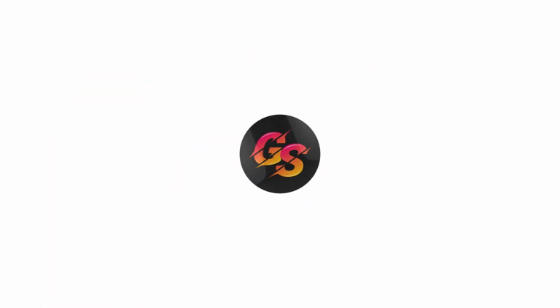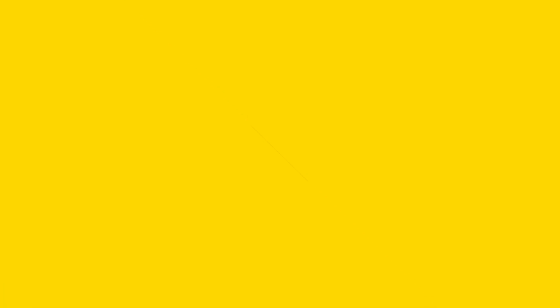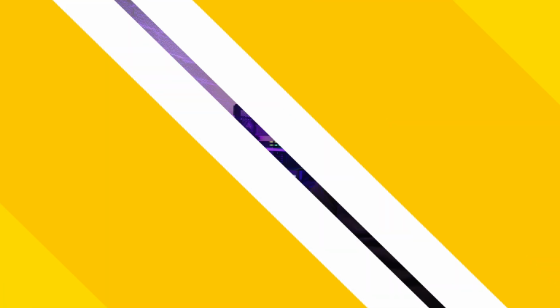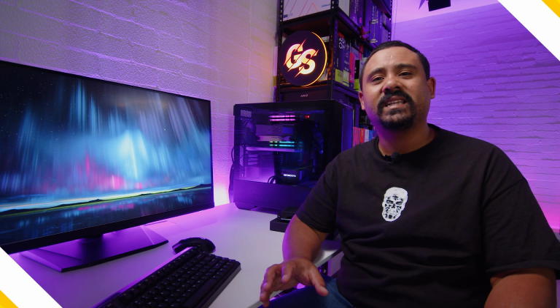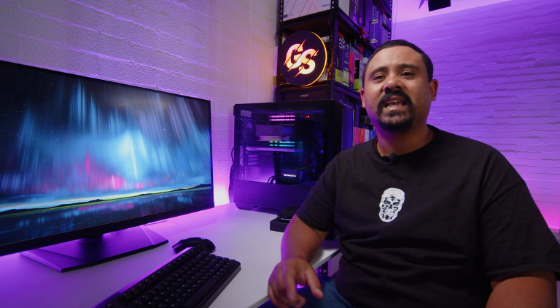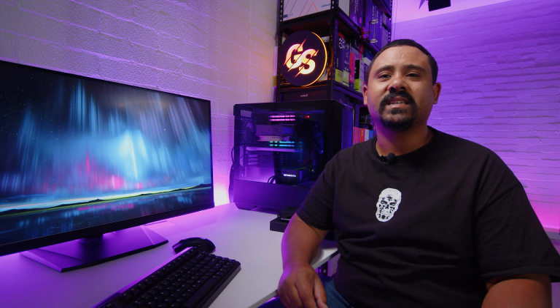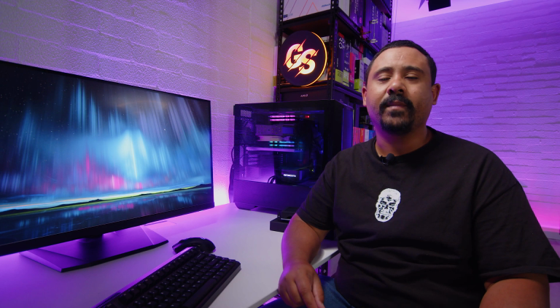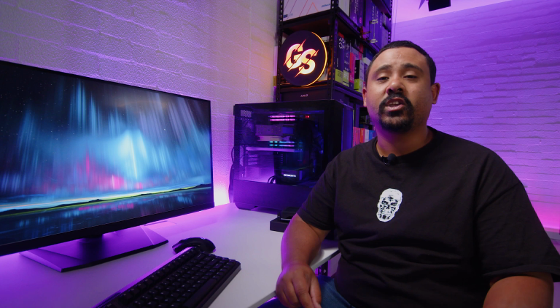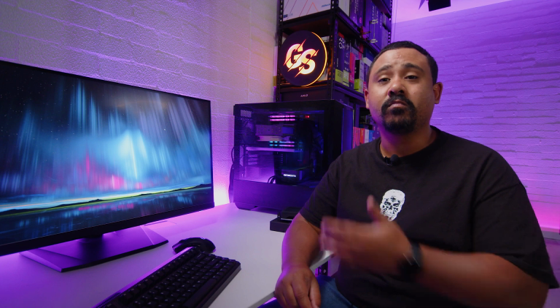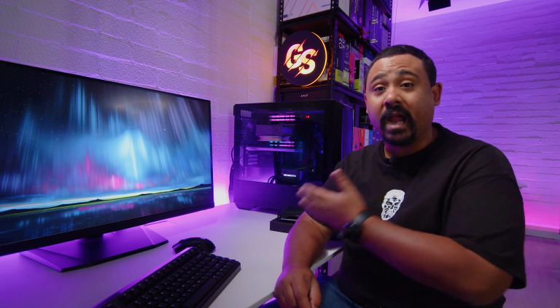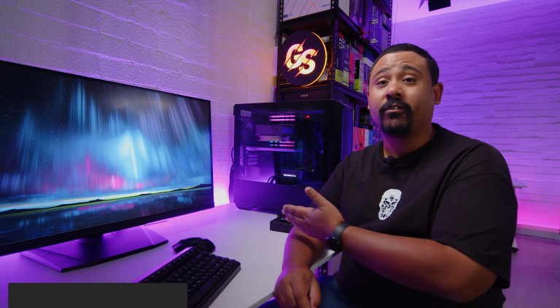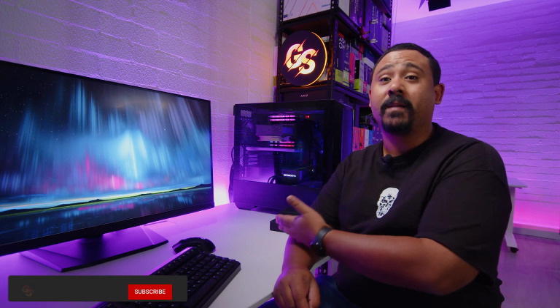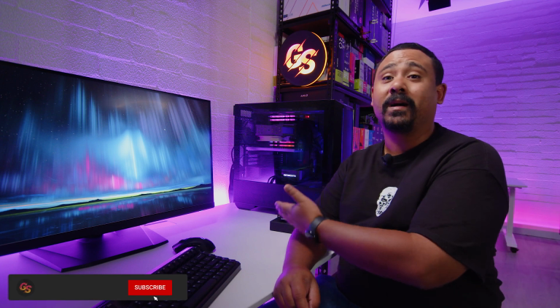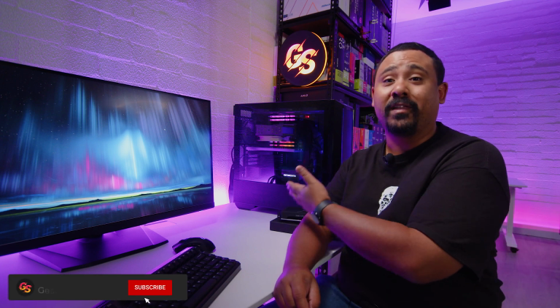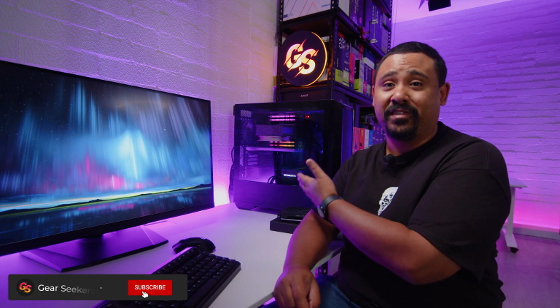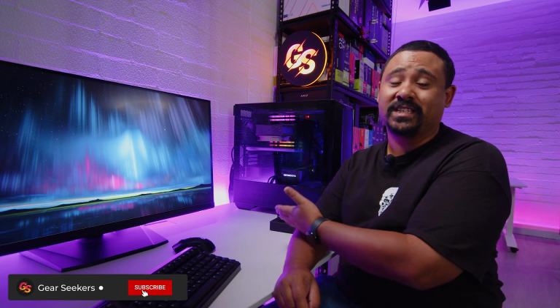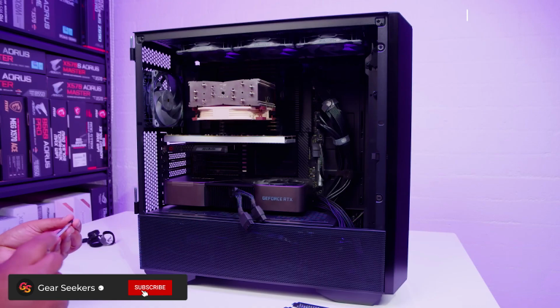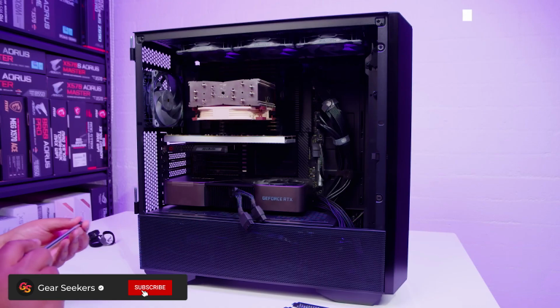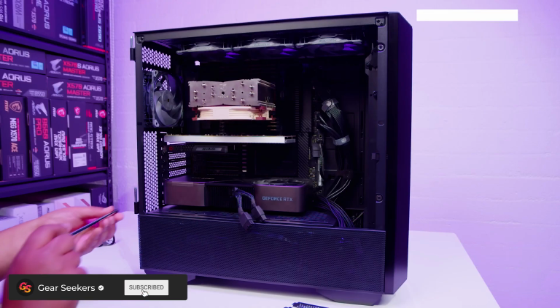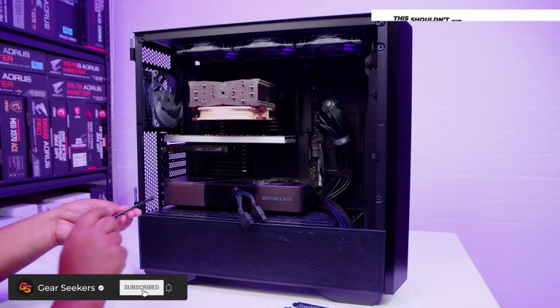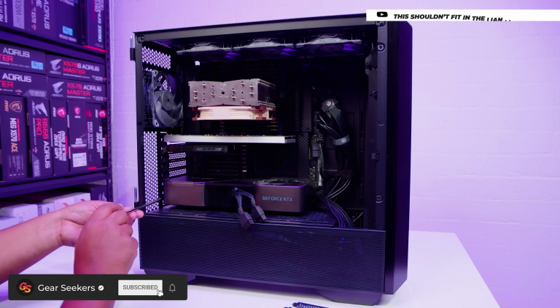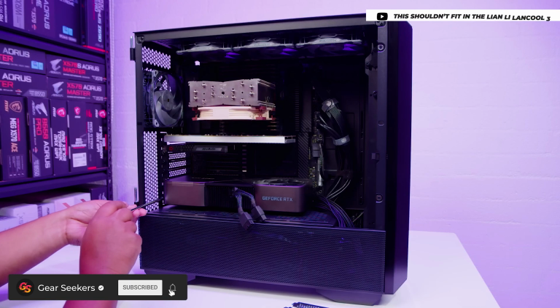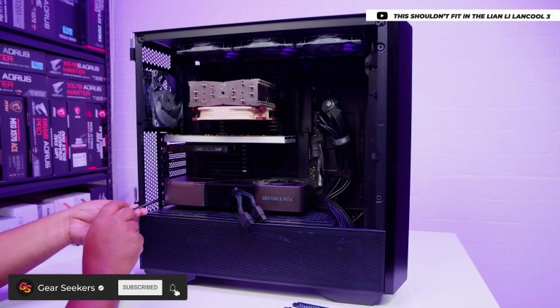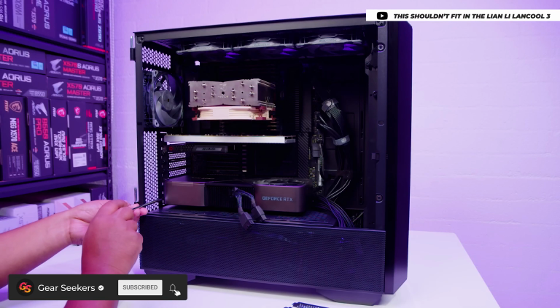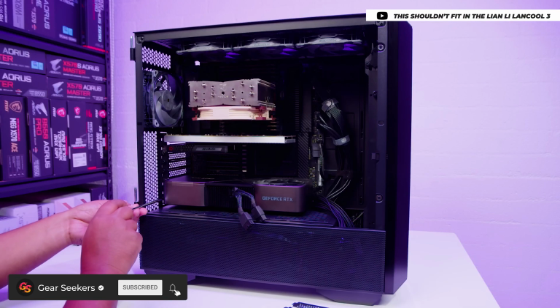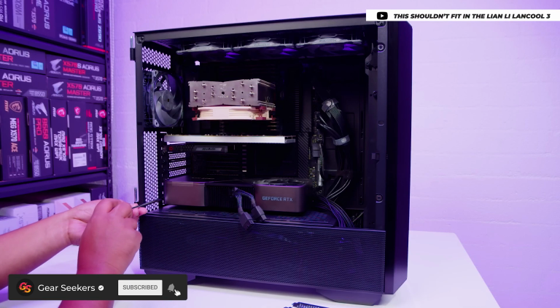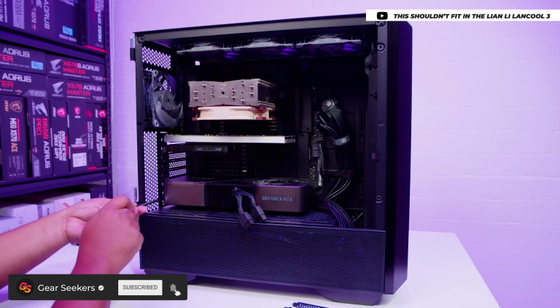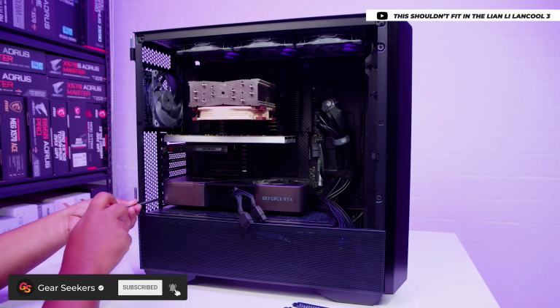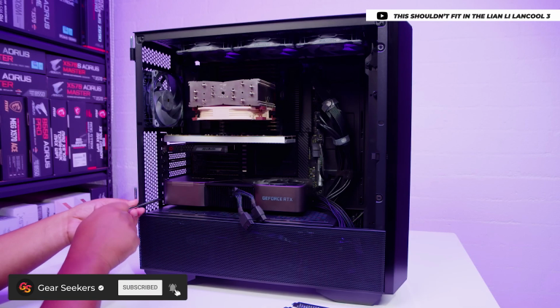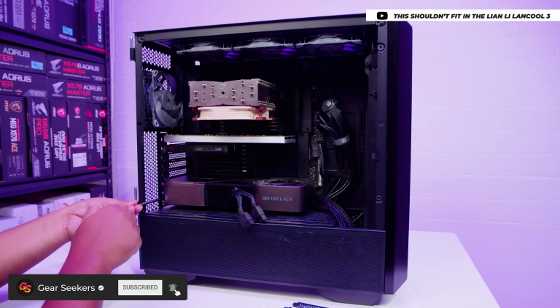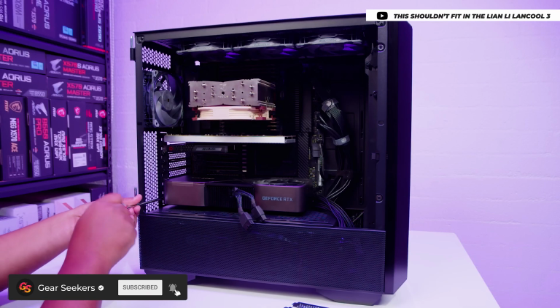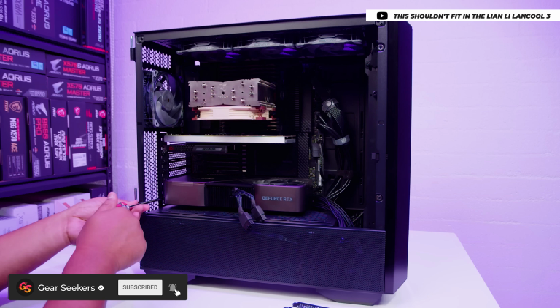Hey Gear Seekers, I'm Nick. You might remember this PC over here. This is my Threadripper Pro editing PC.